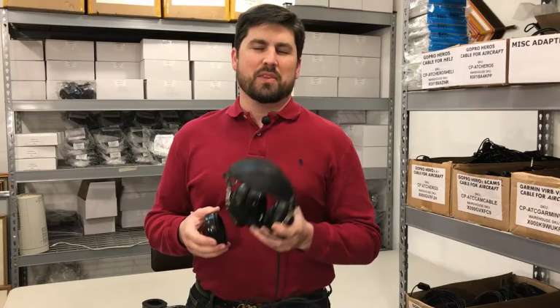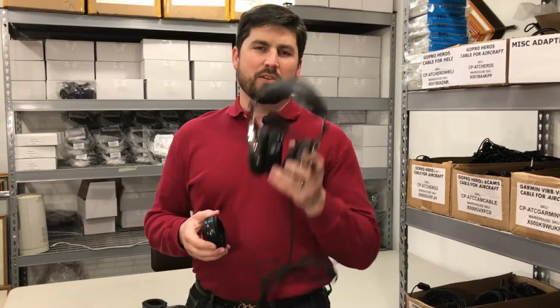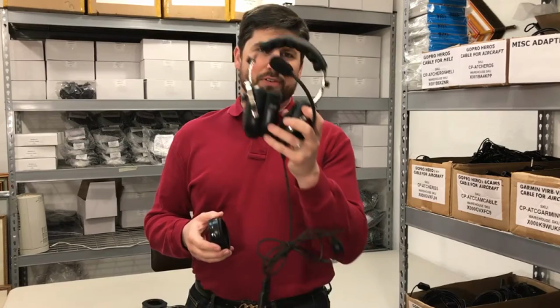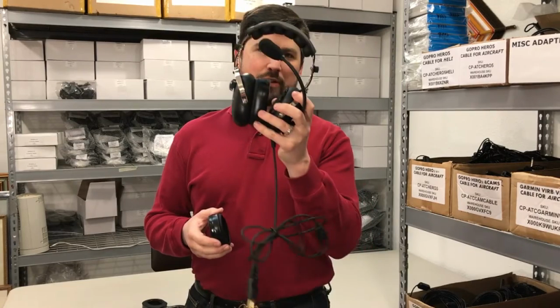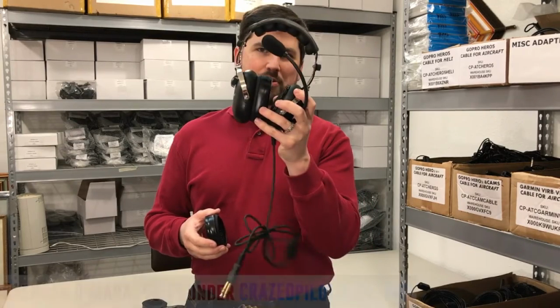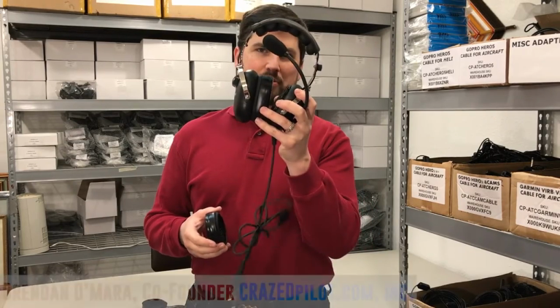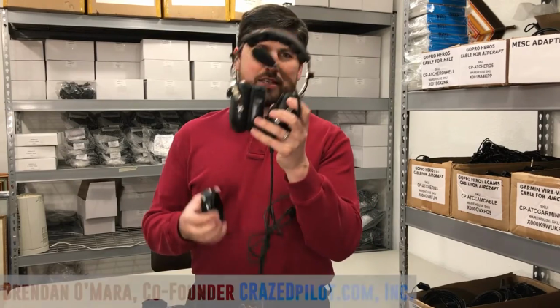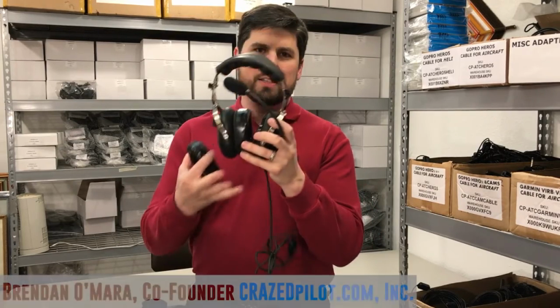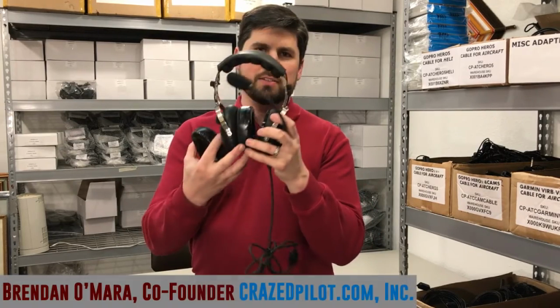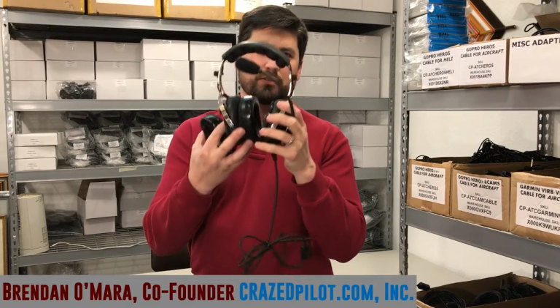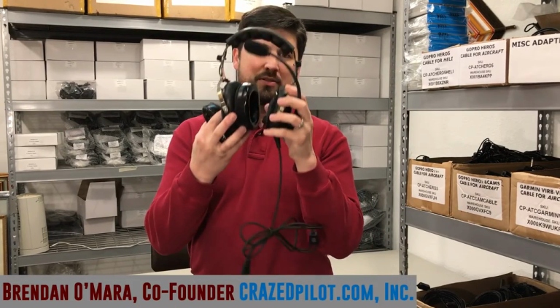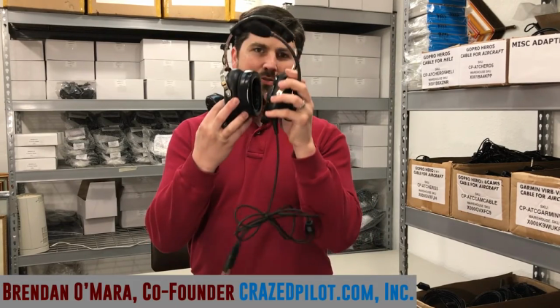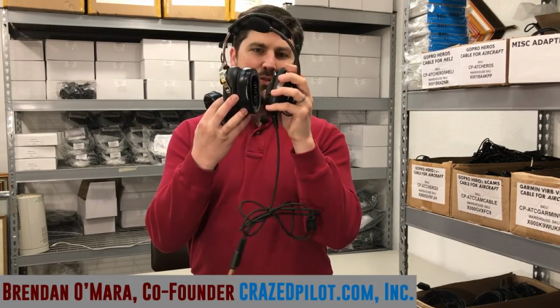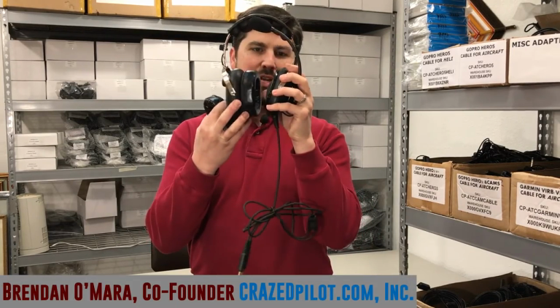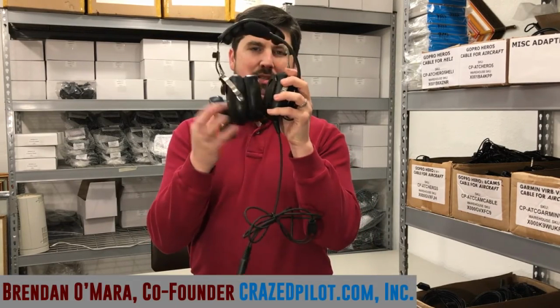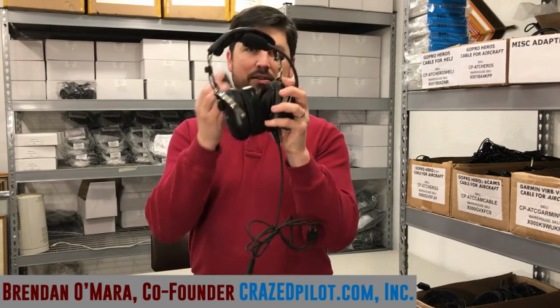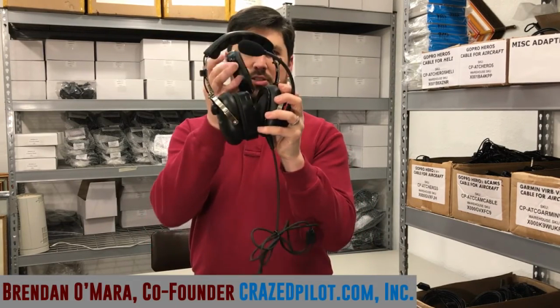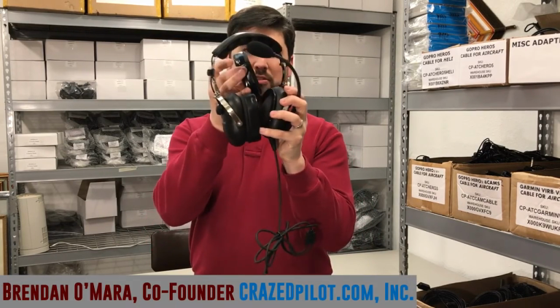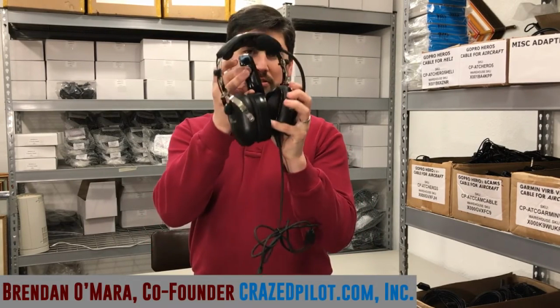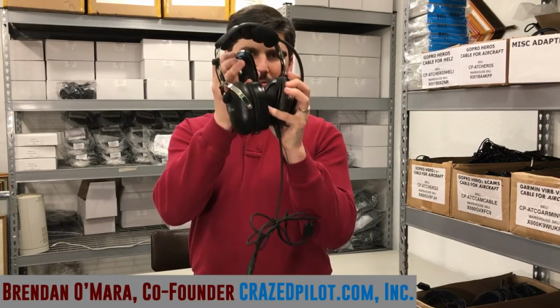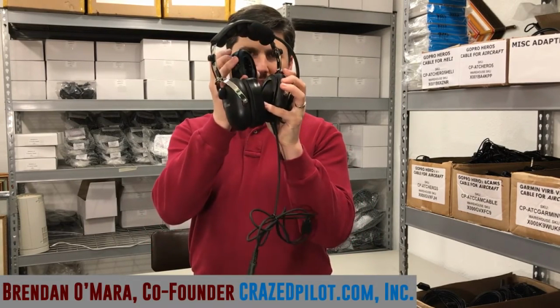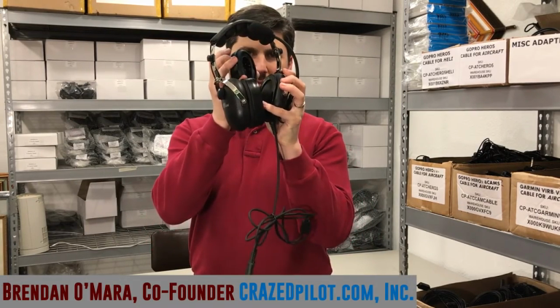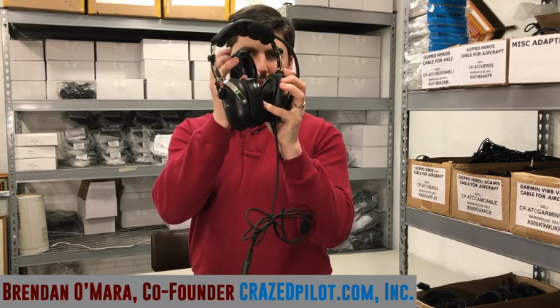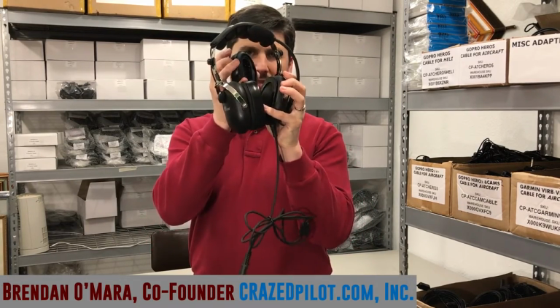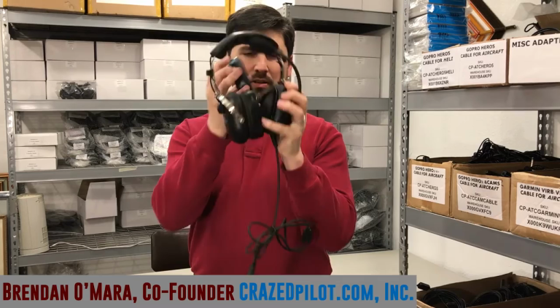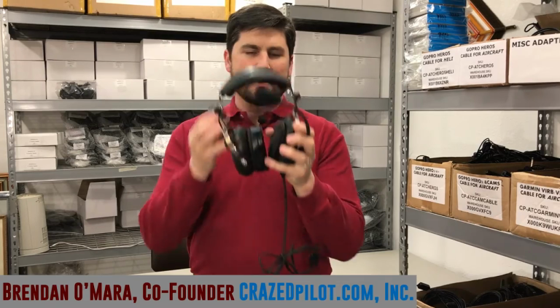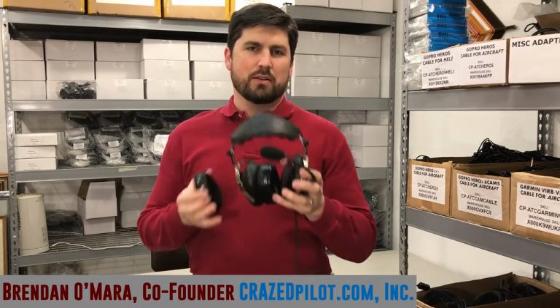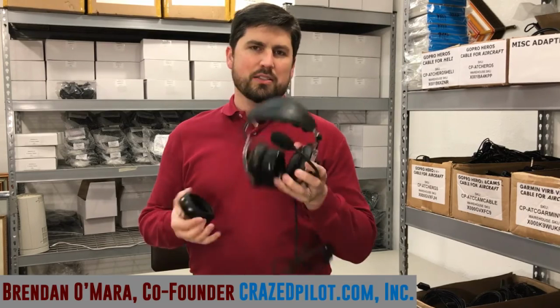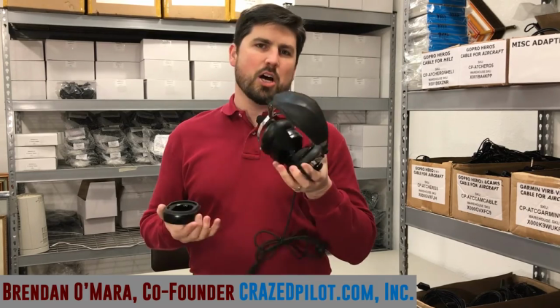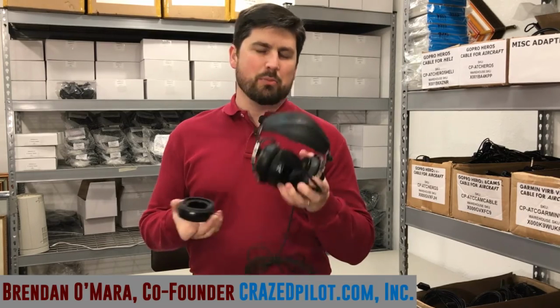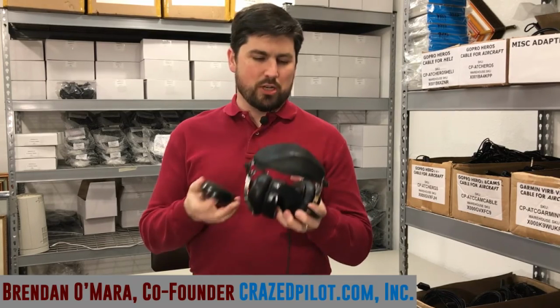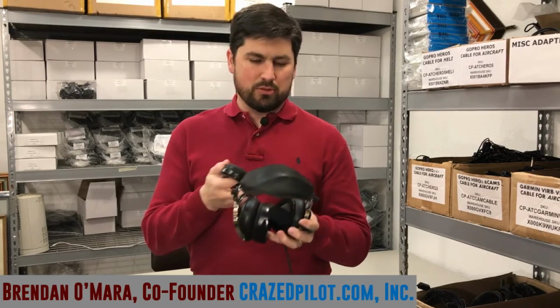Have you ever found yourself like this, your headset and the gel seals completely come off? It's a common problem.